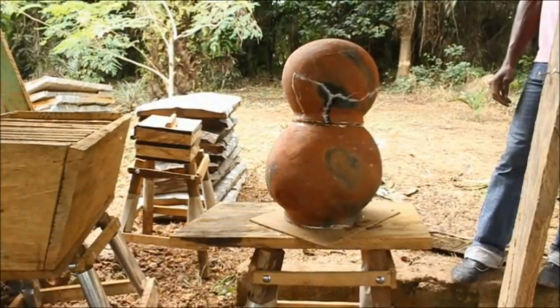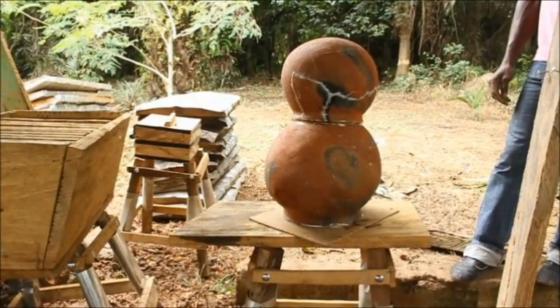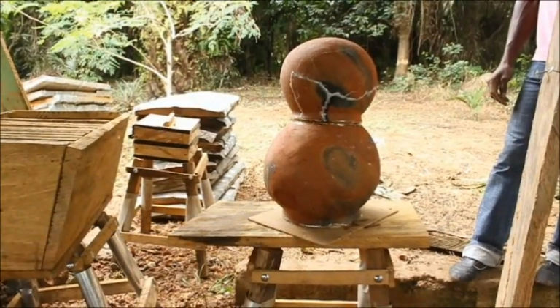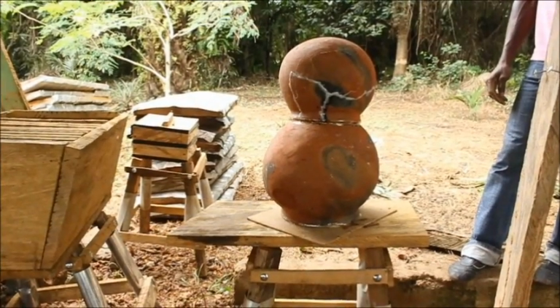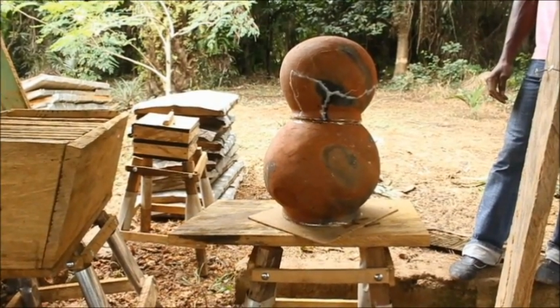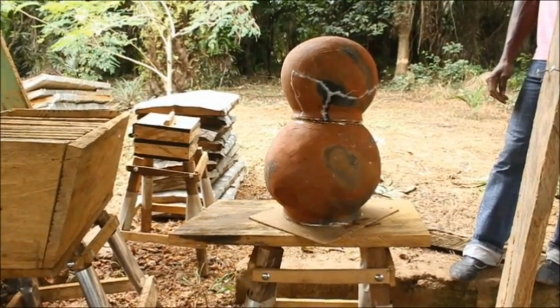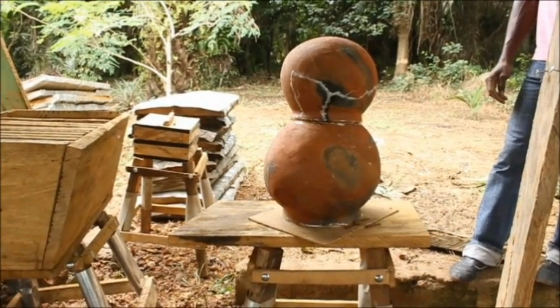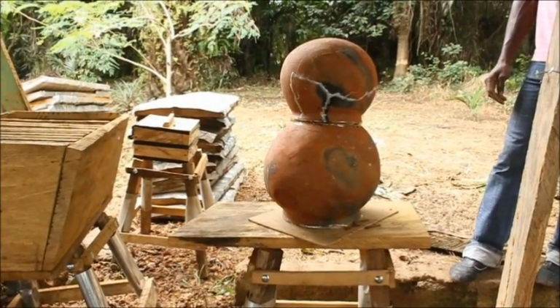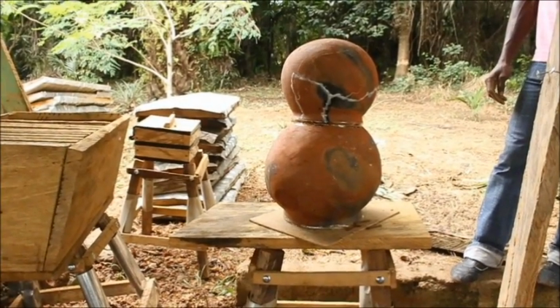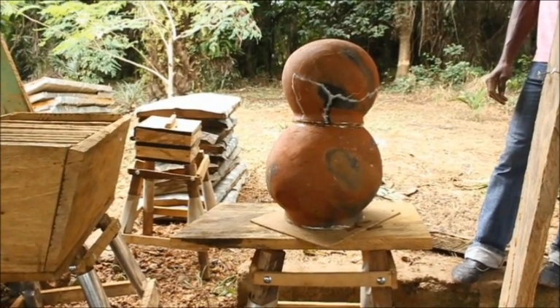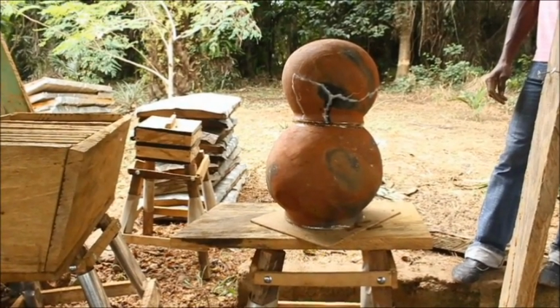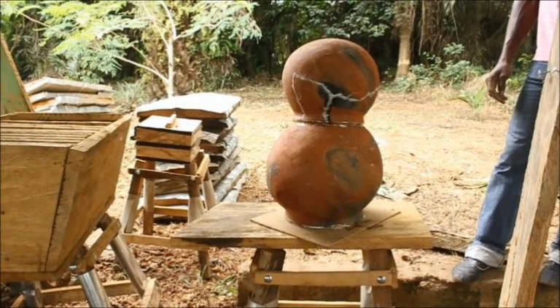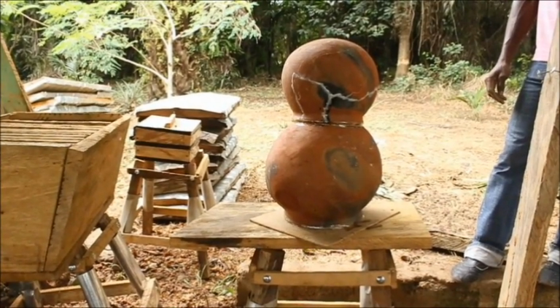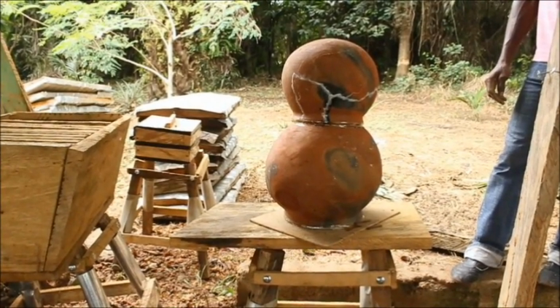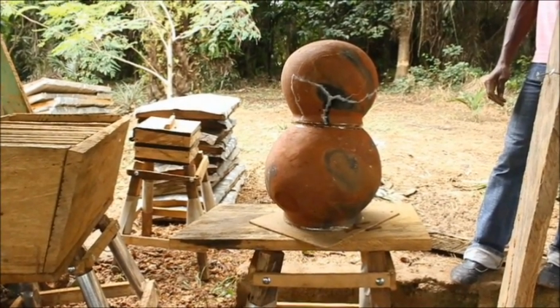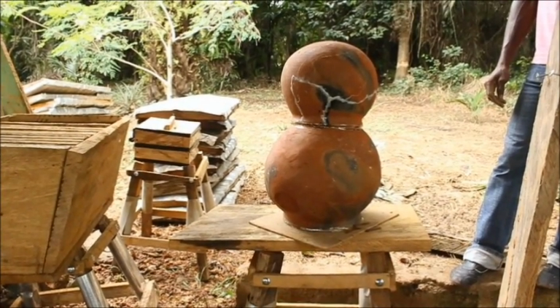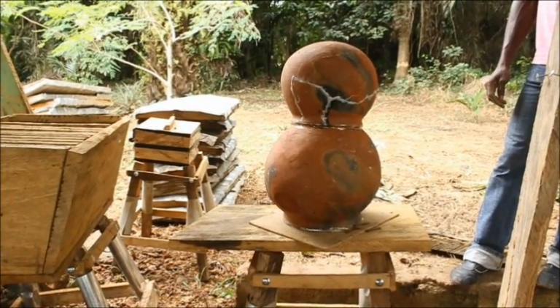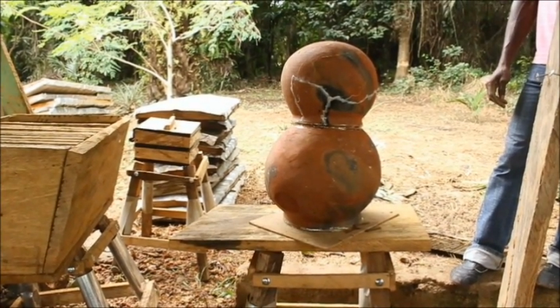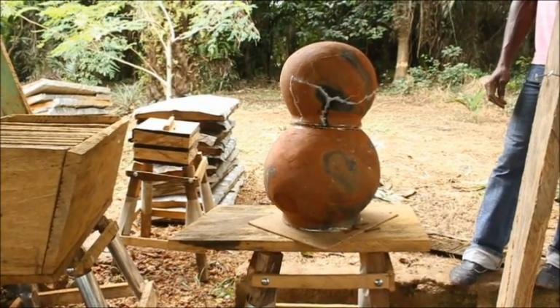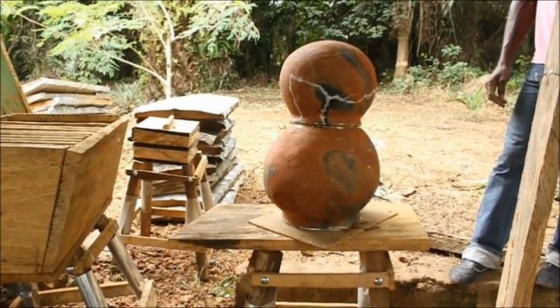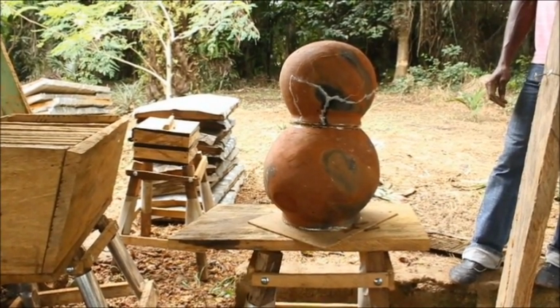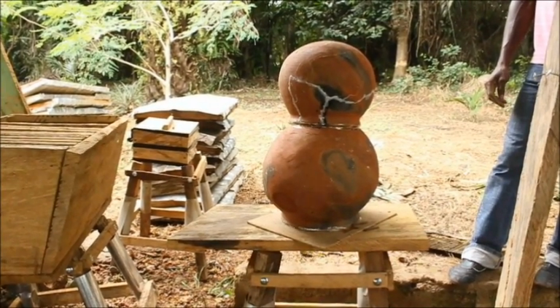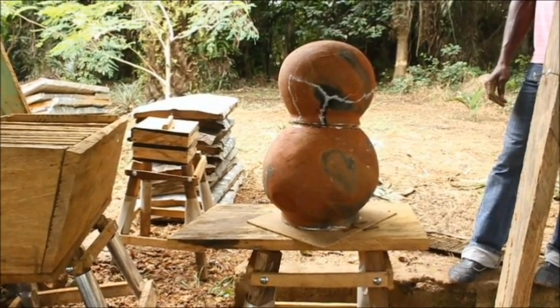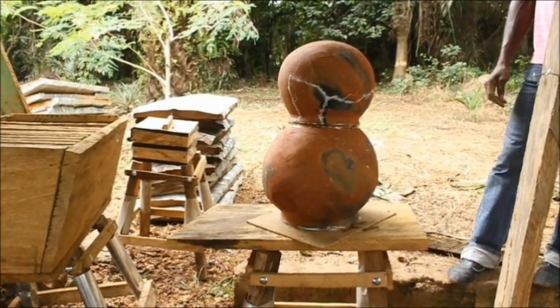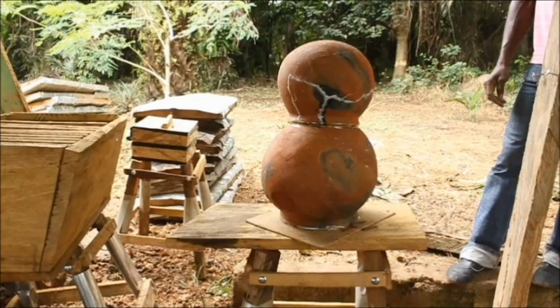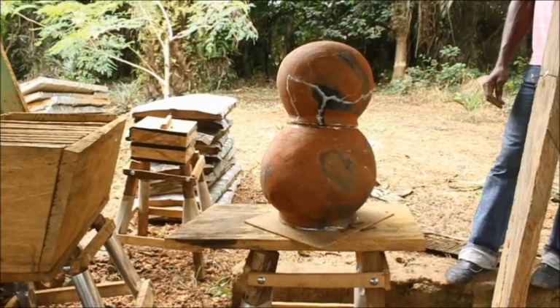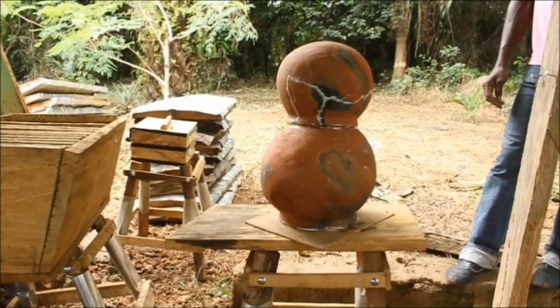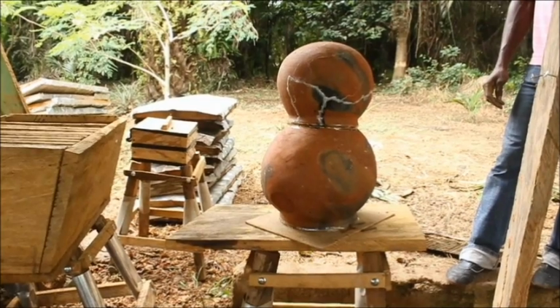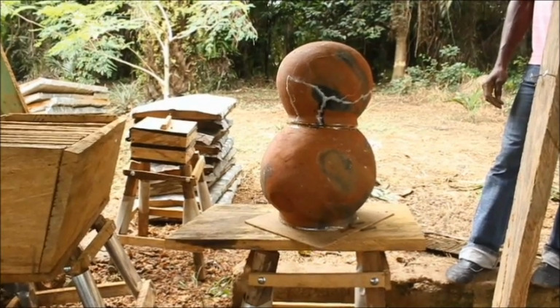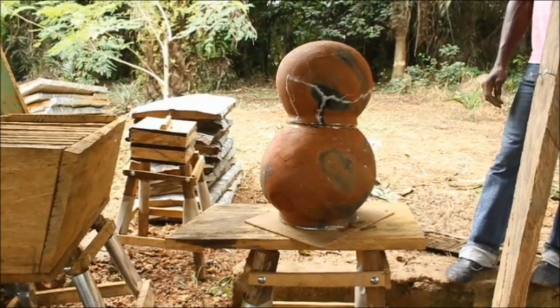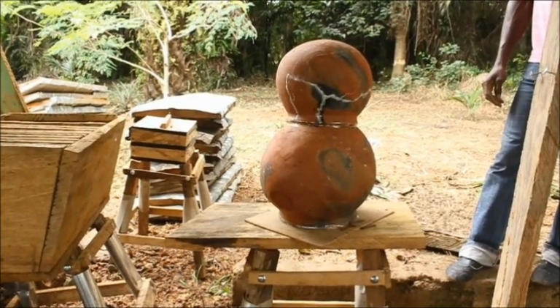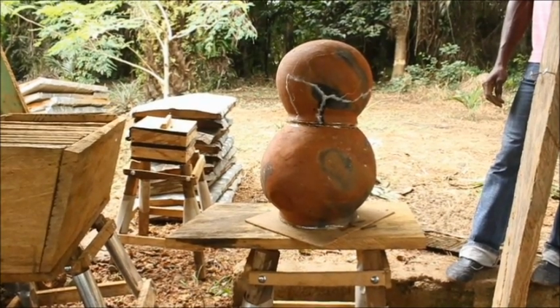Once you've done that, your hive is ready to go and you can start designing your apiary.